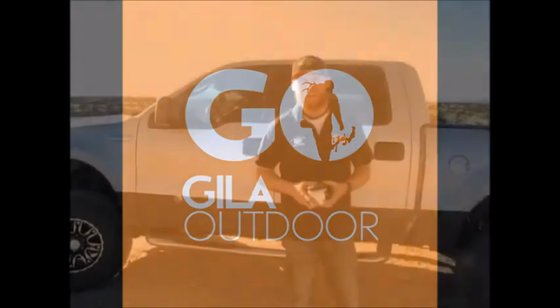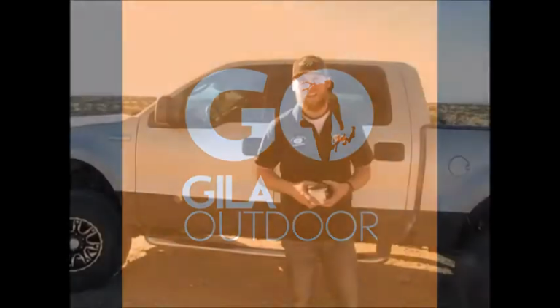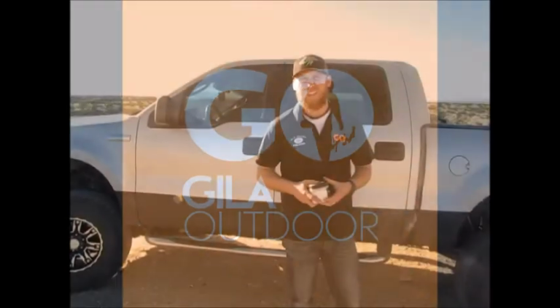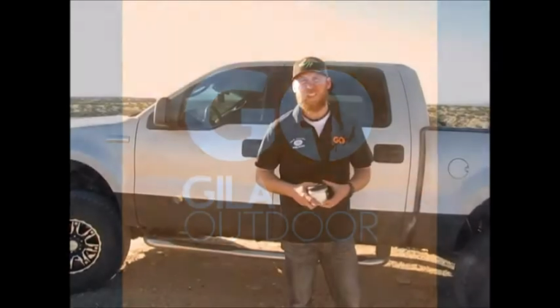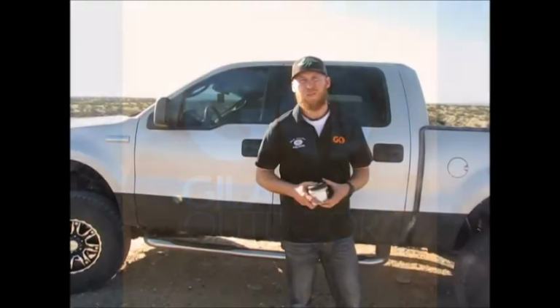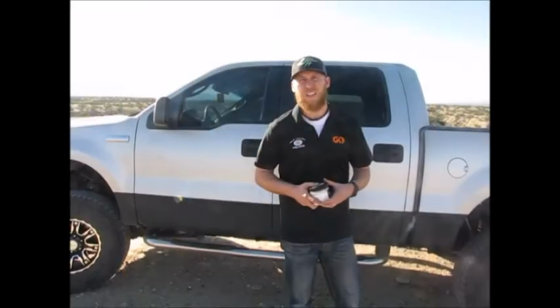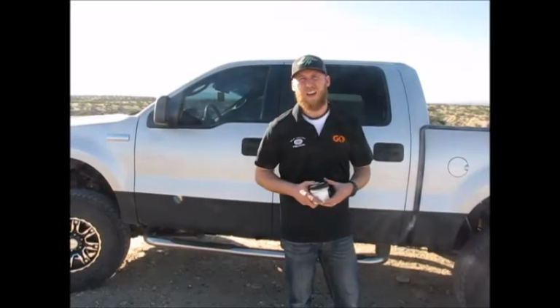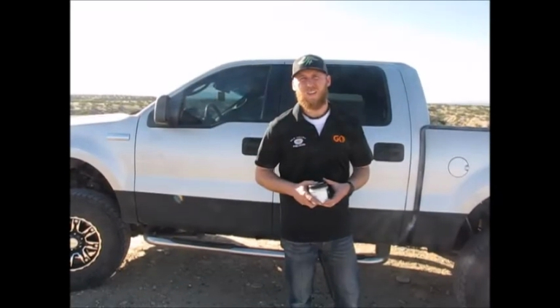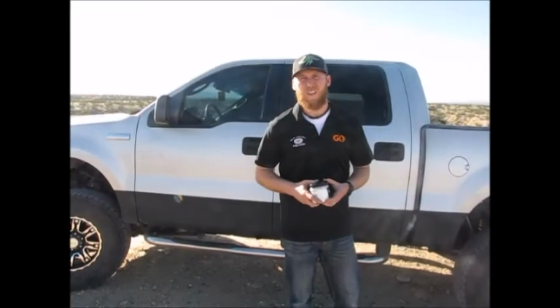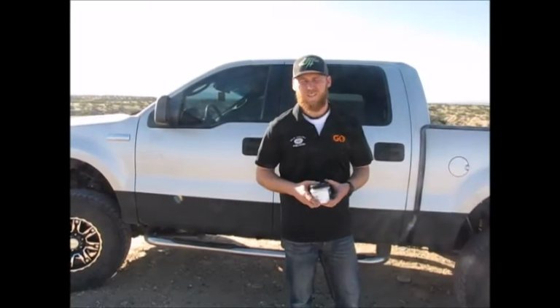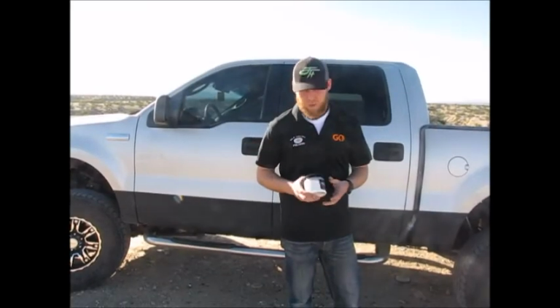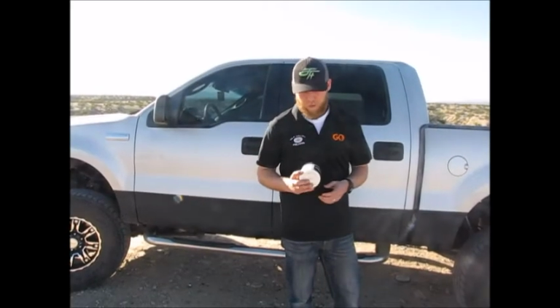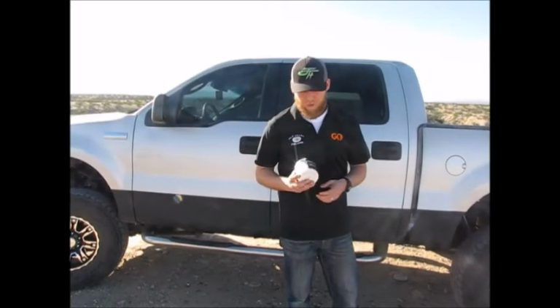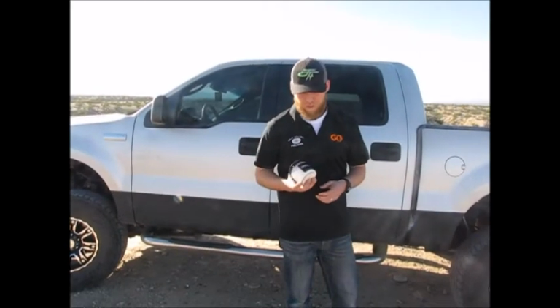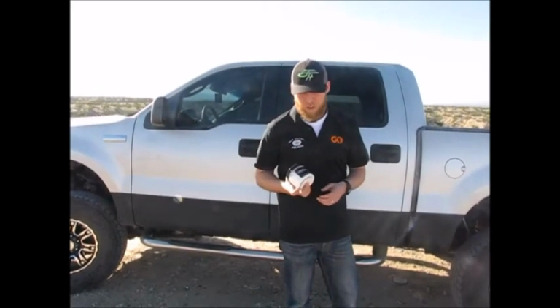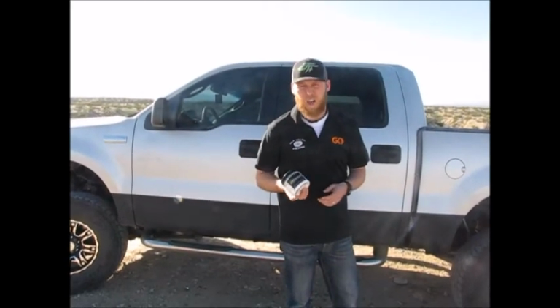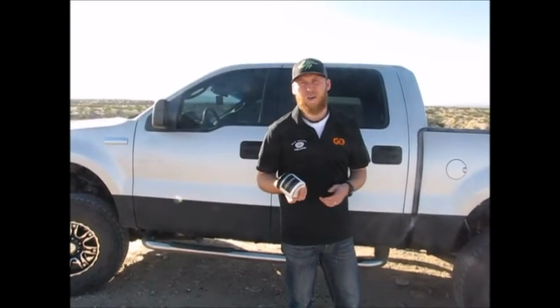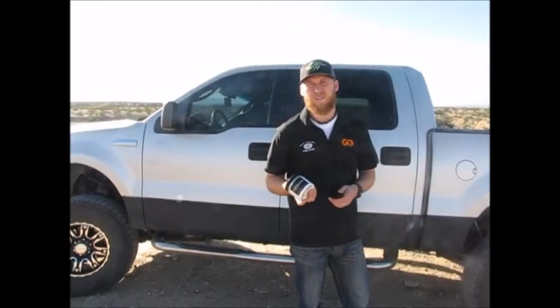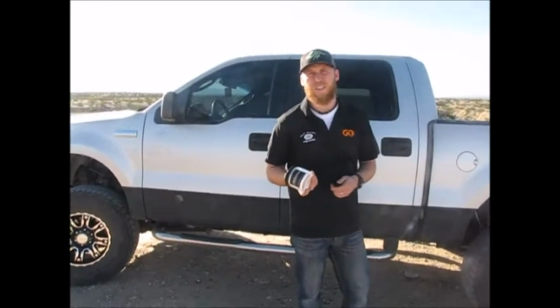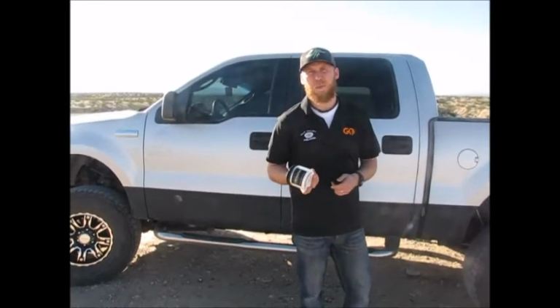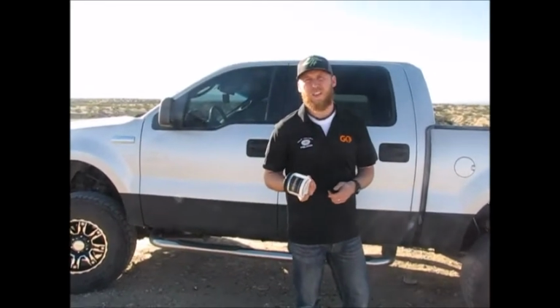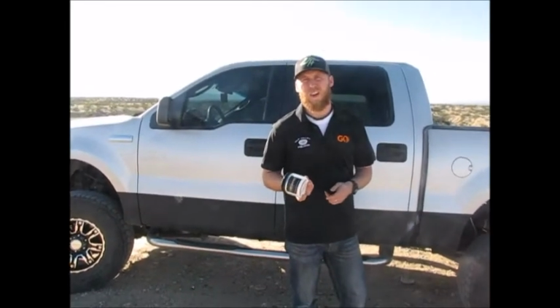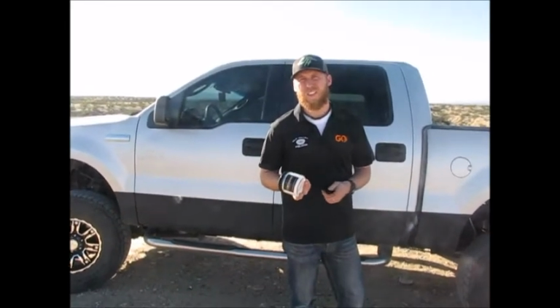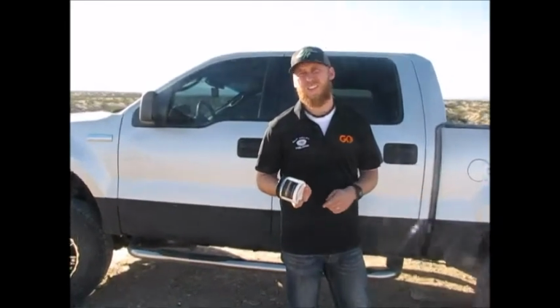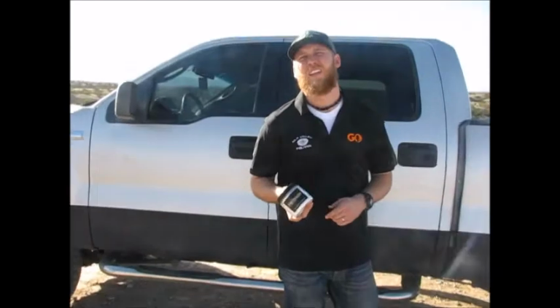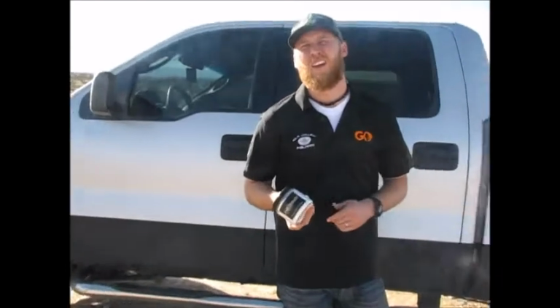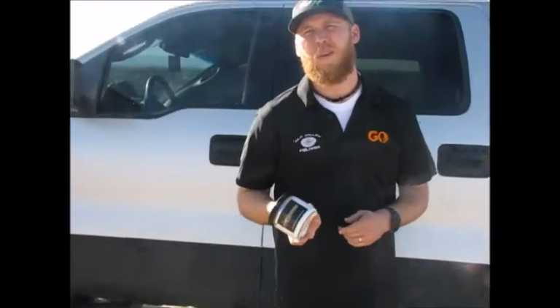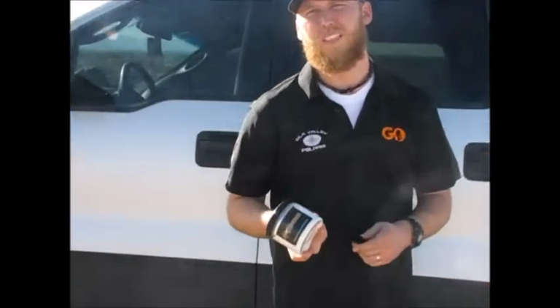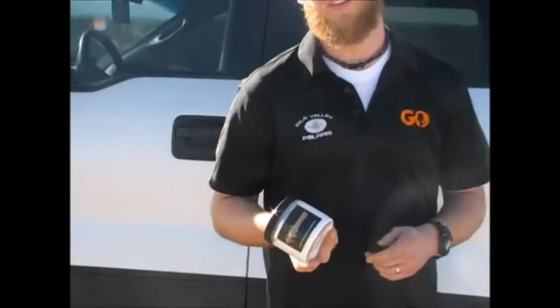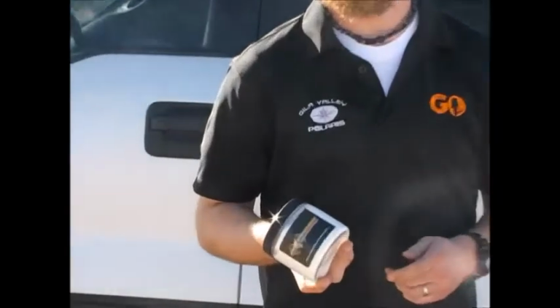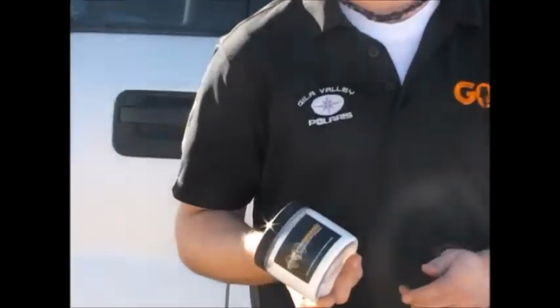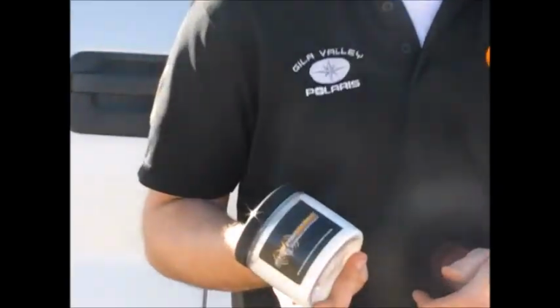Hey, it's Cove with Hila Outdoor. This week we're going to feature shockwave exploding targets, otherwise known as Tannerite.